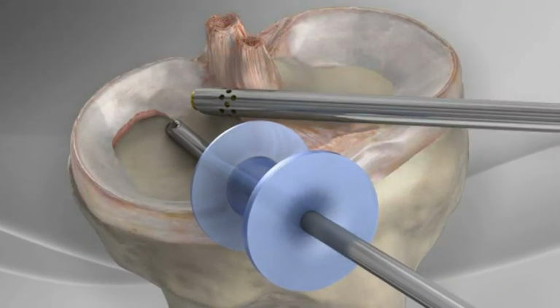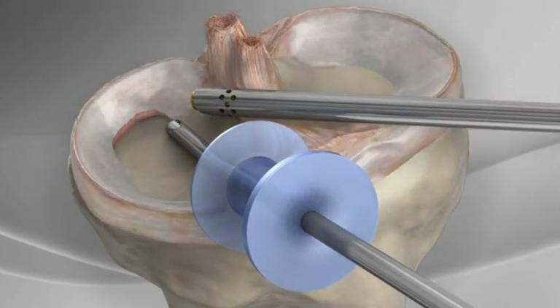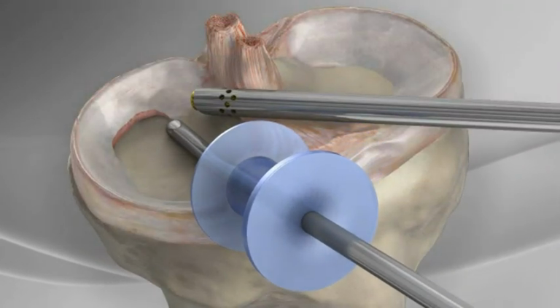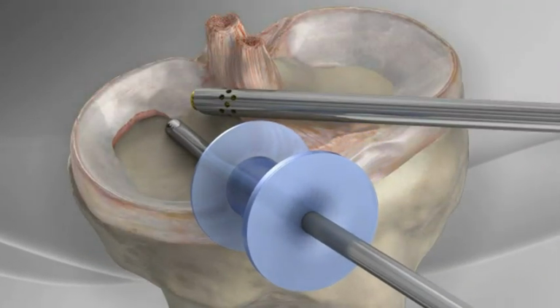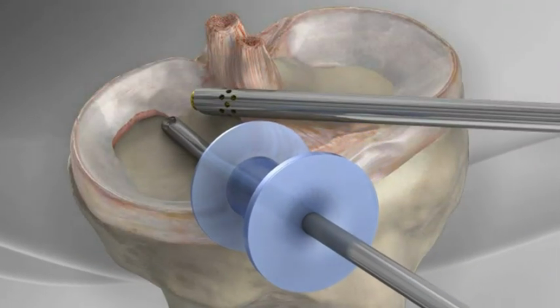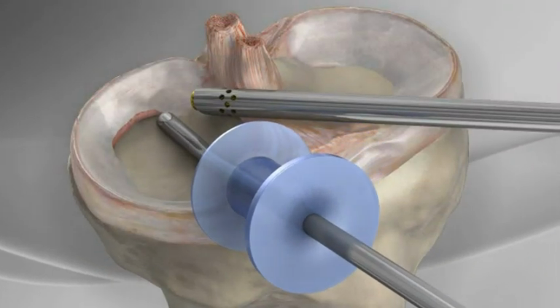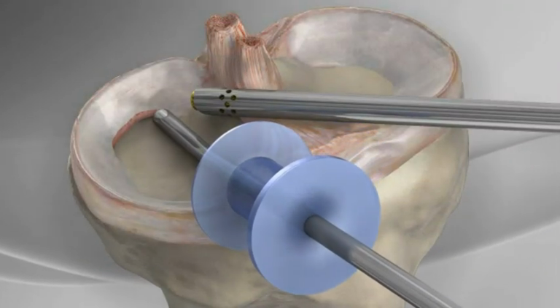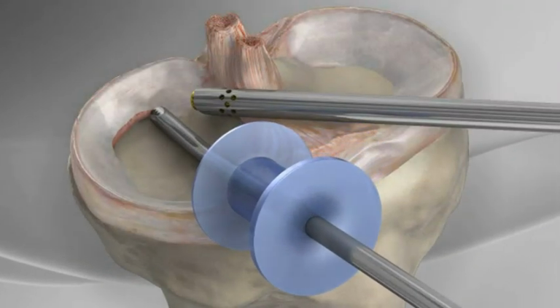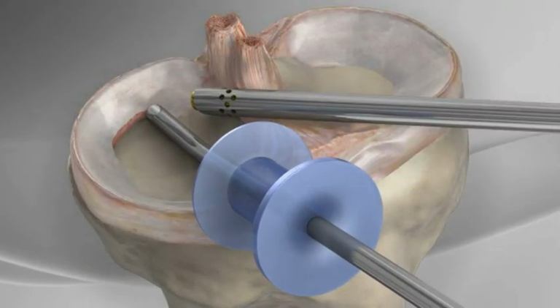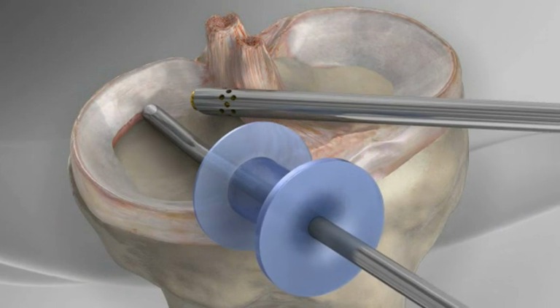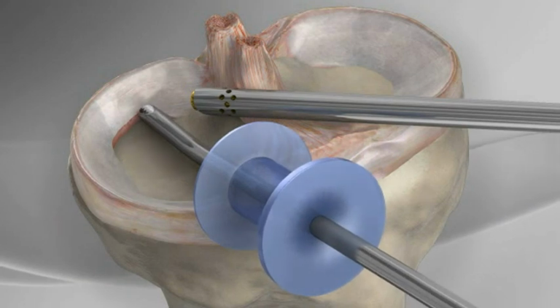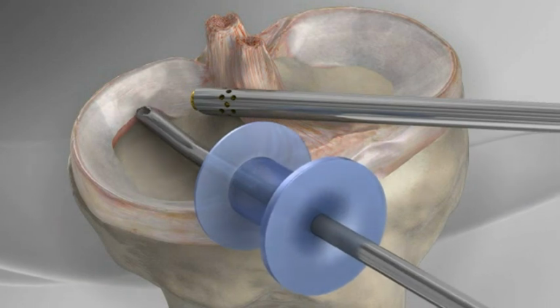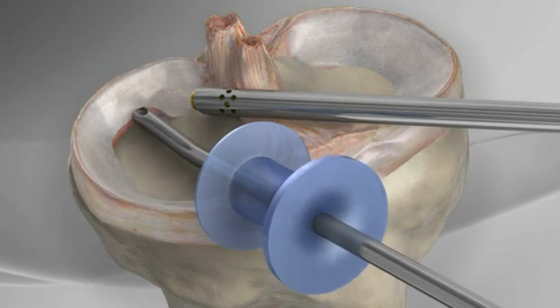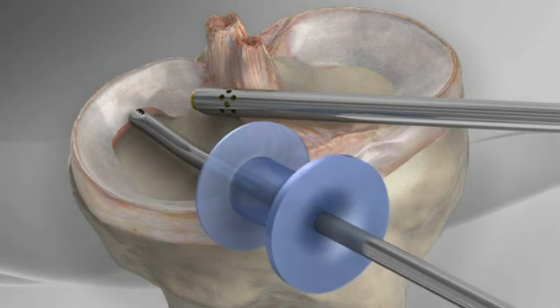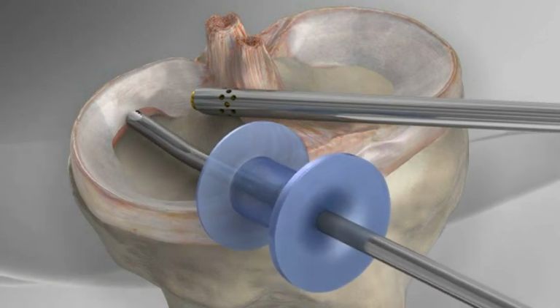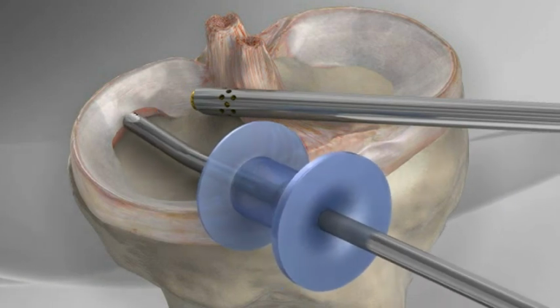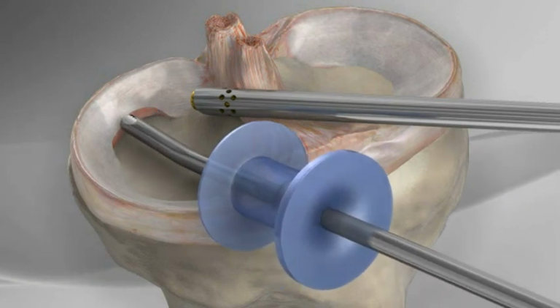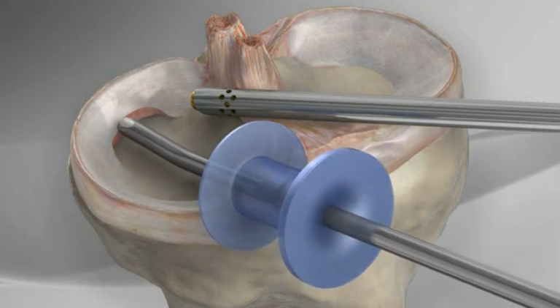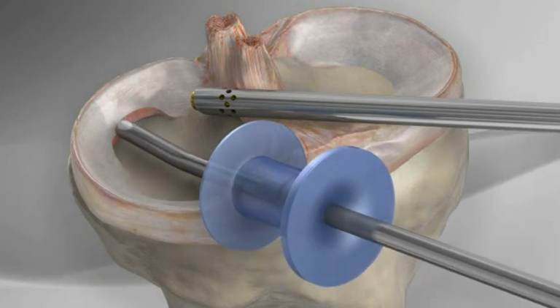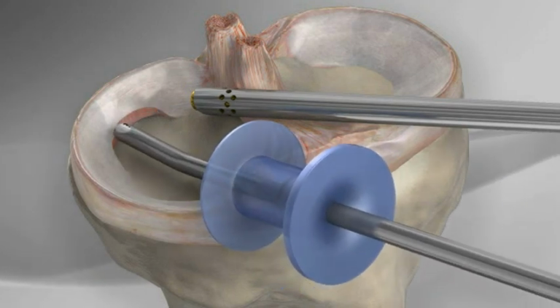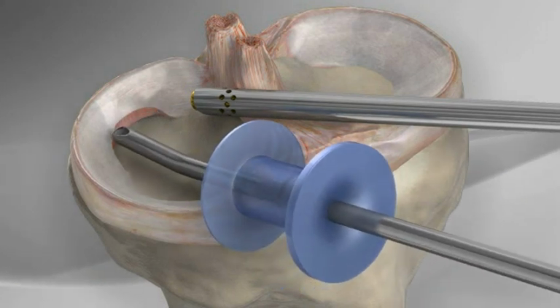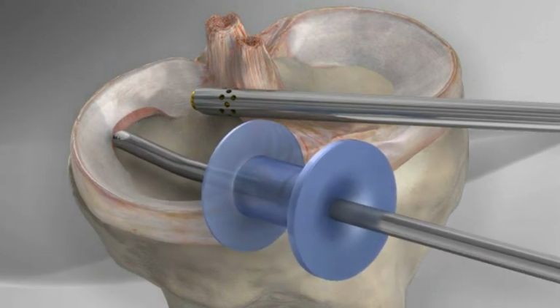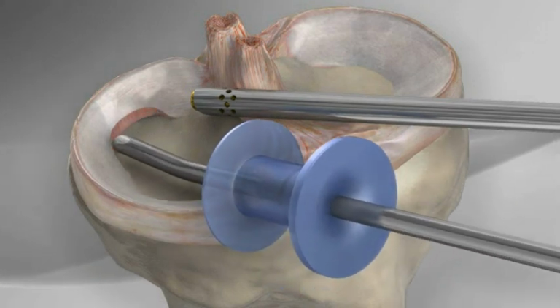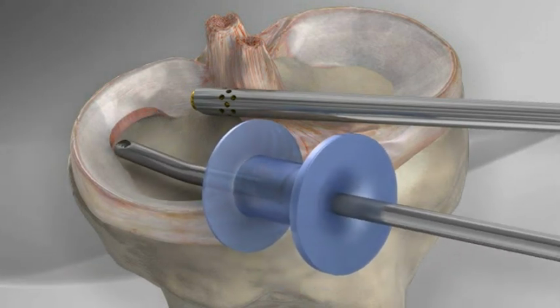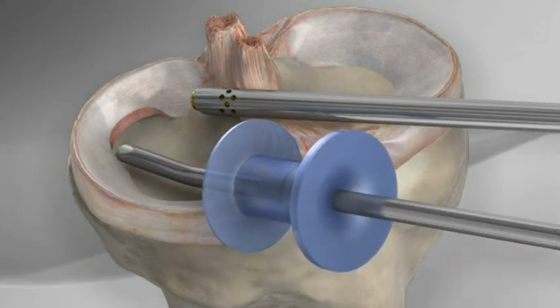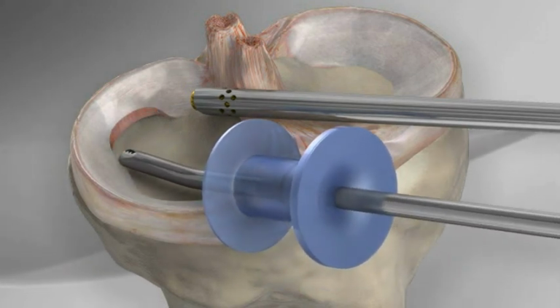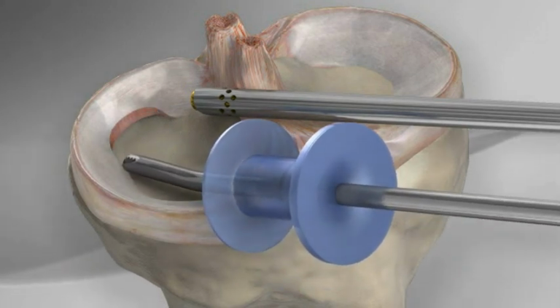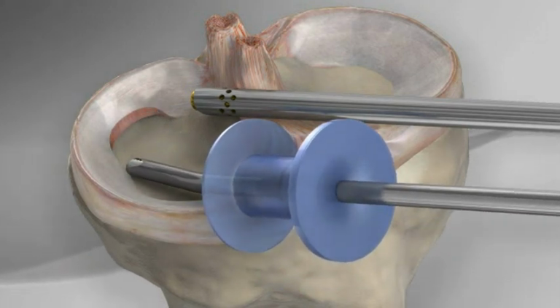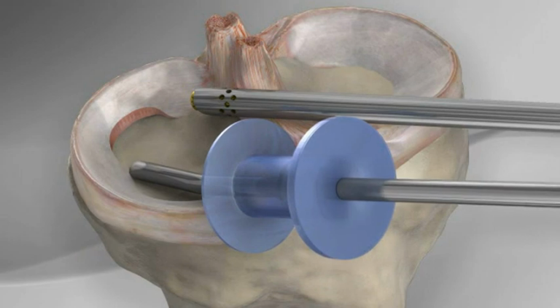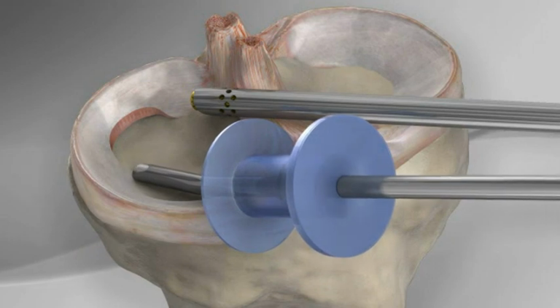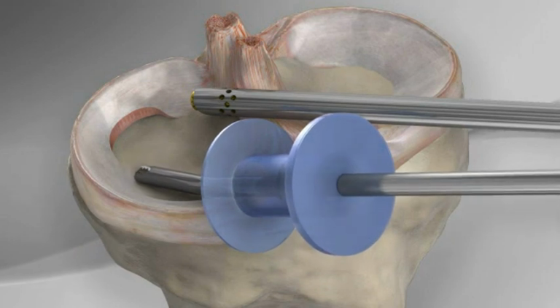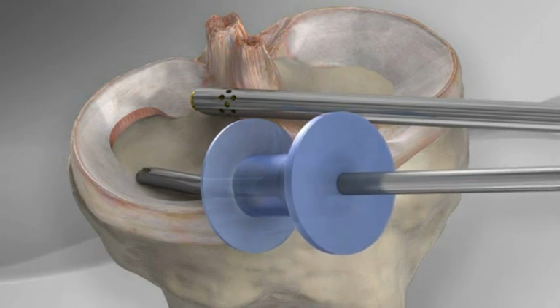The shaver is then used to smooth the edges of the meniscus, leaving behind stable, healthy tissue.